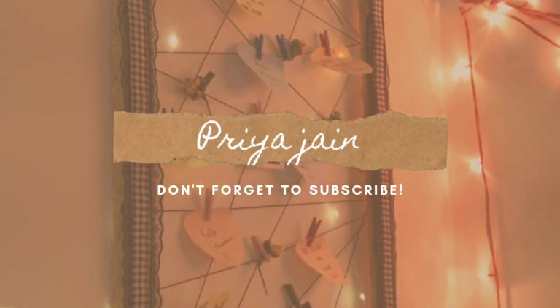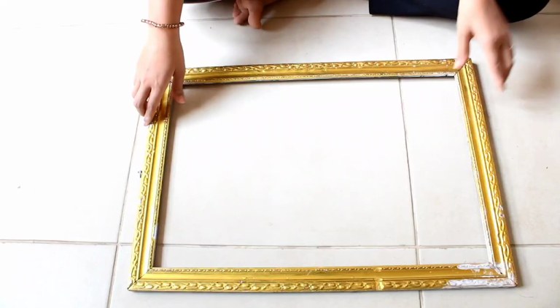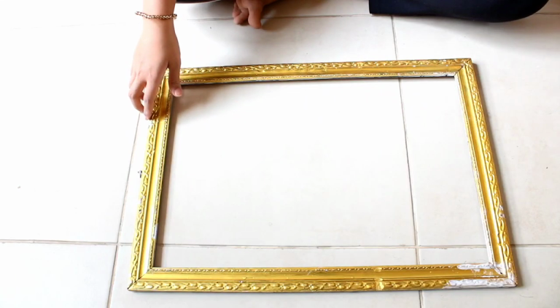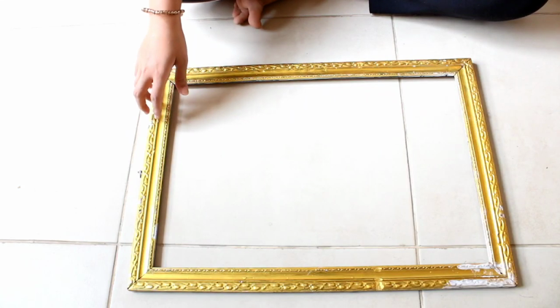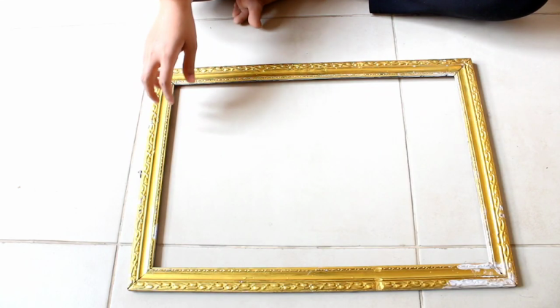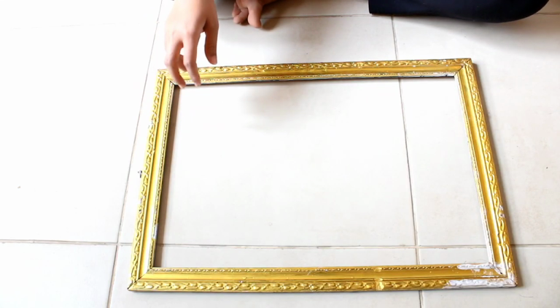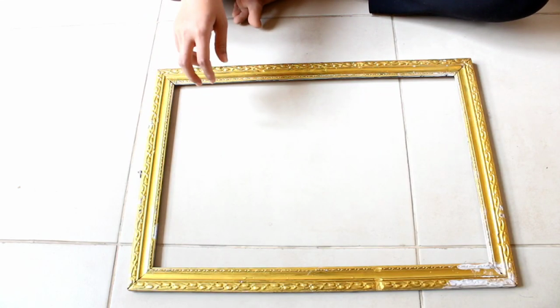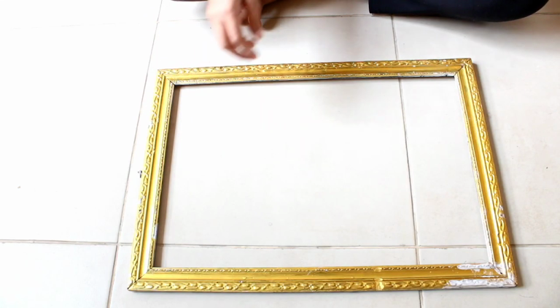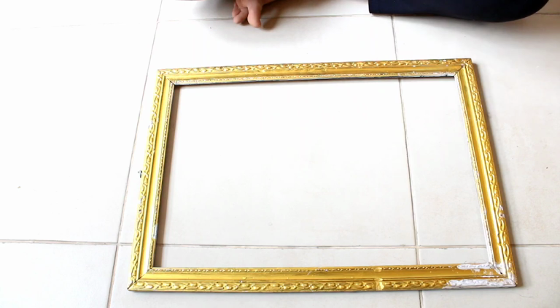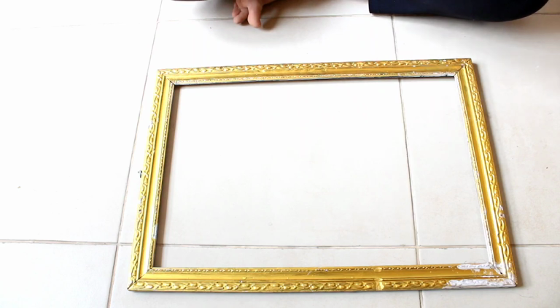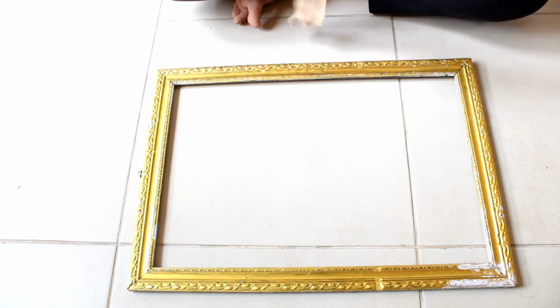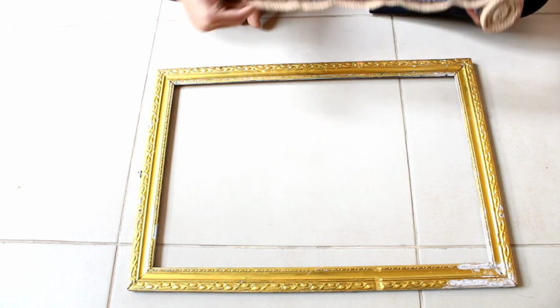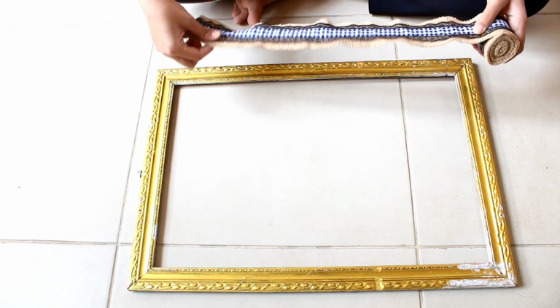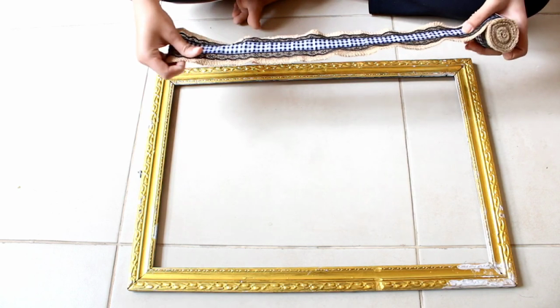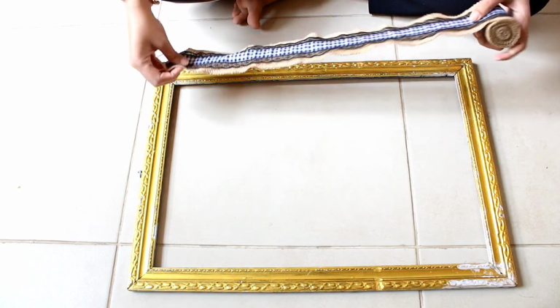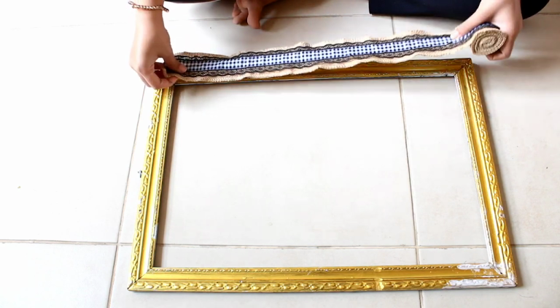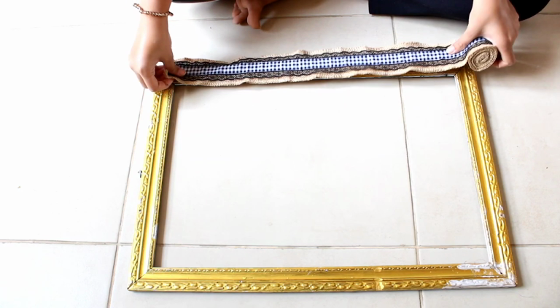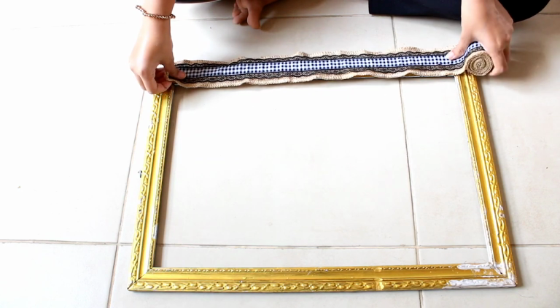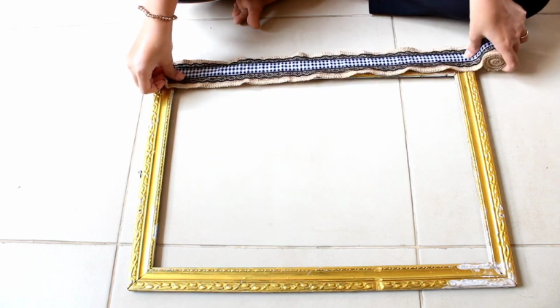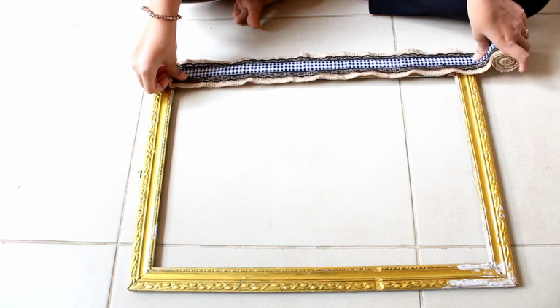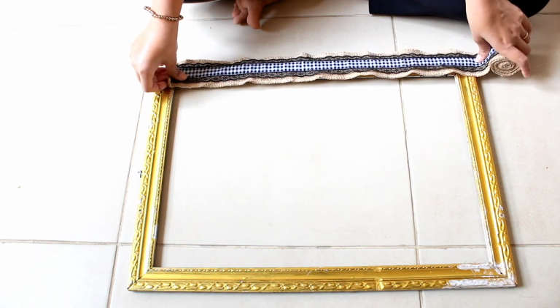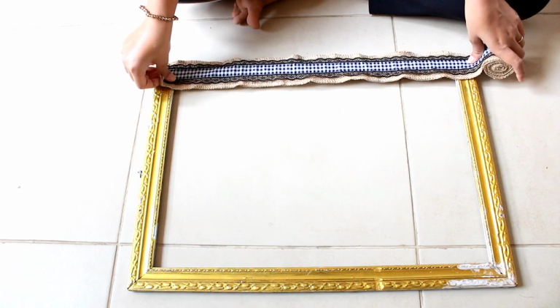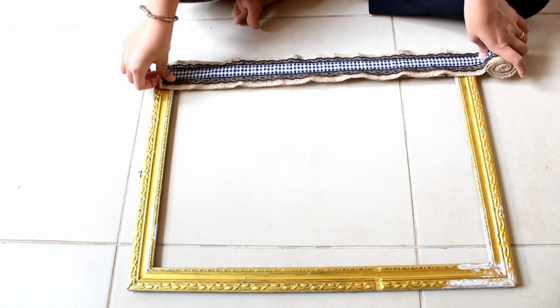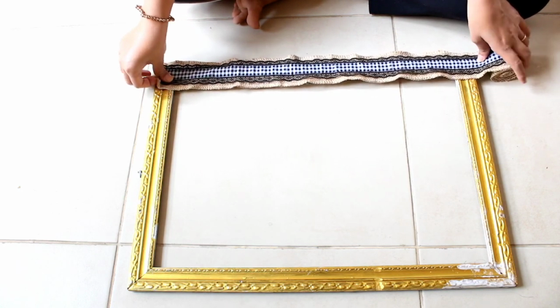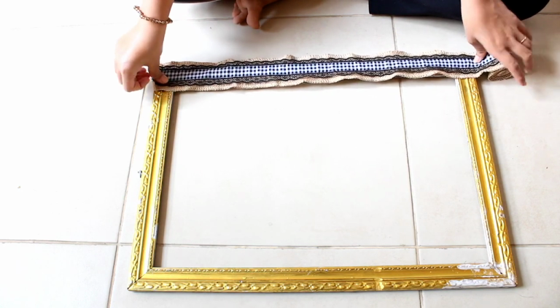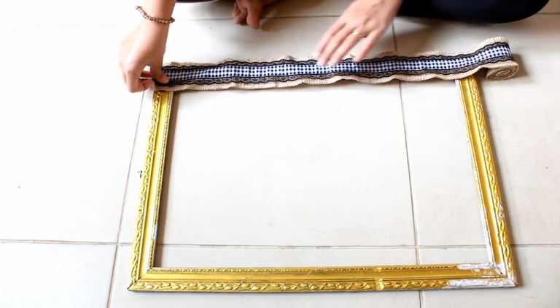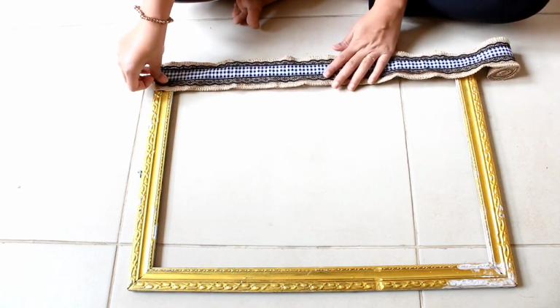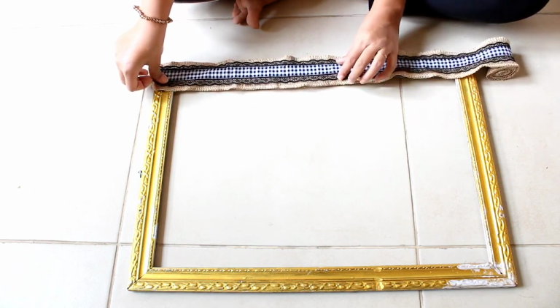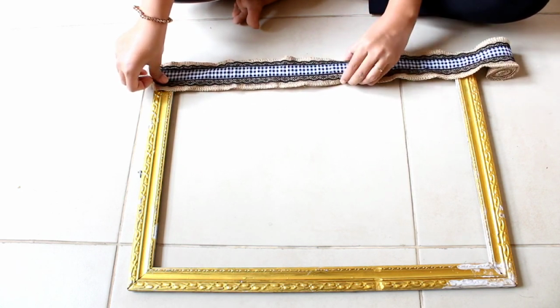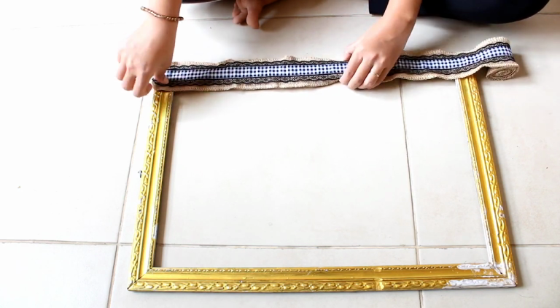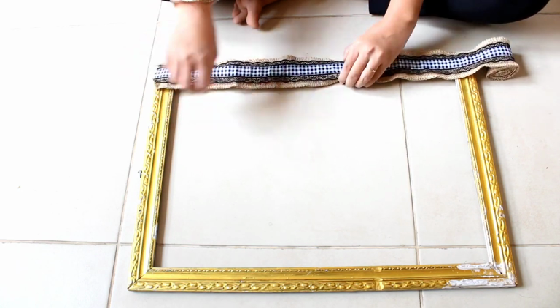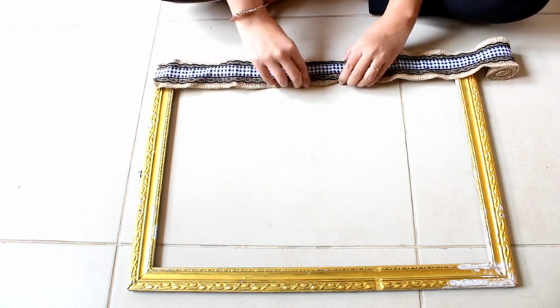So first of all, I'll be using burlap lace and cover the entire frame with the help of a staple gun.